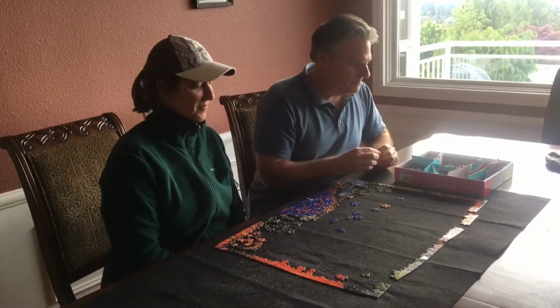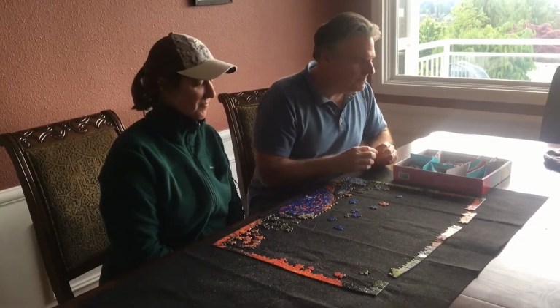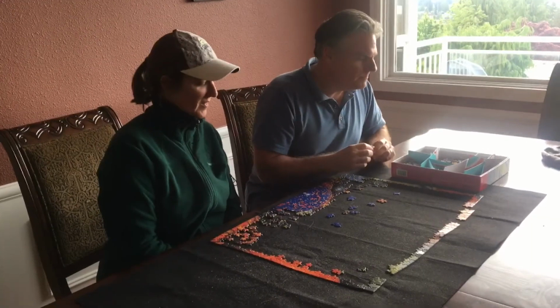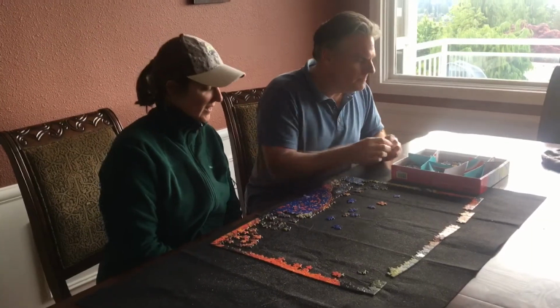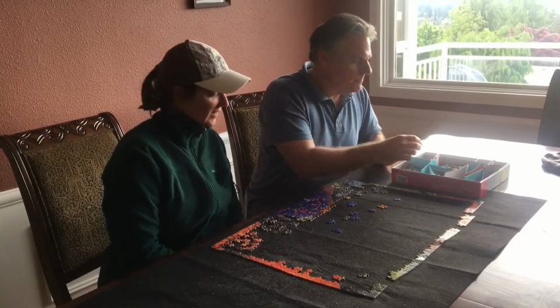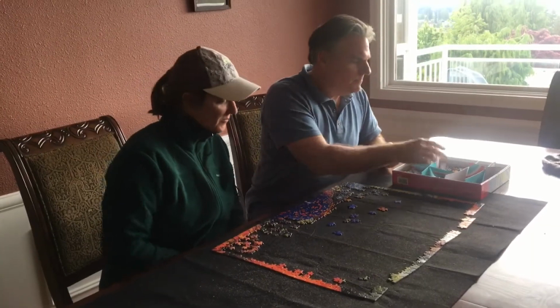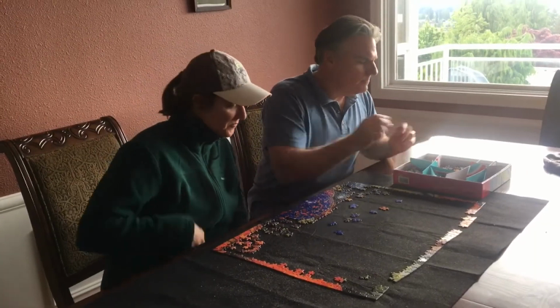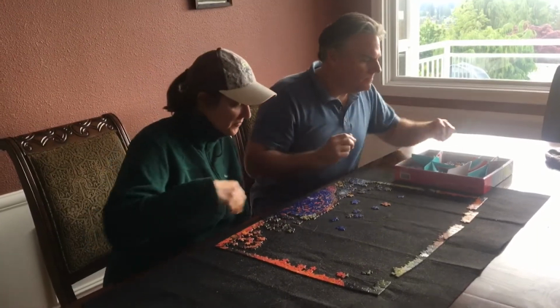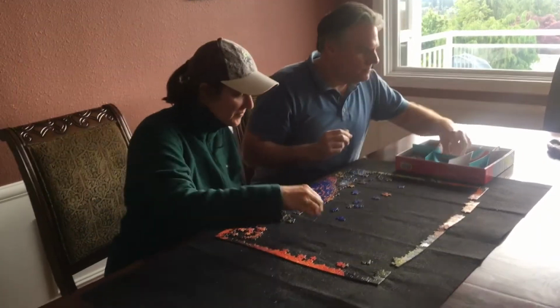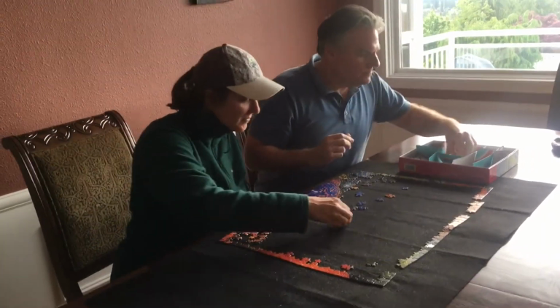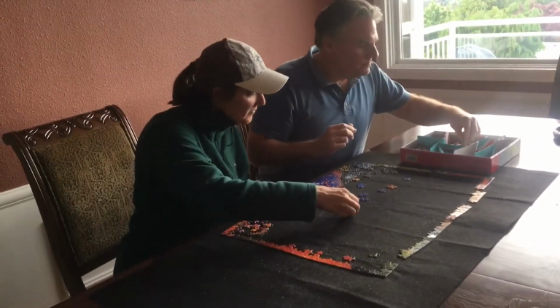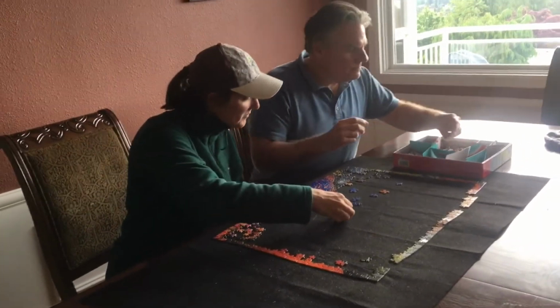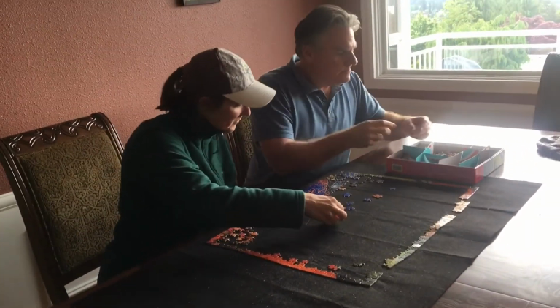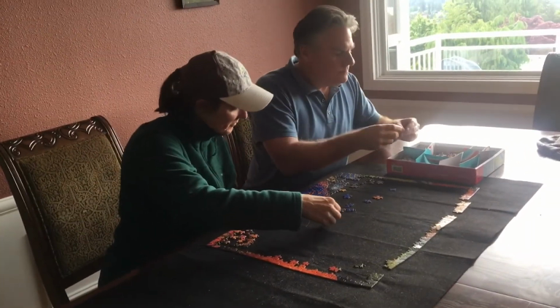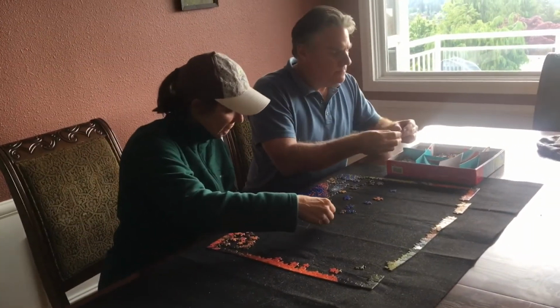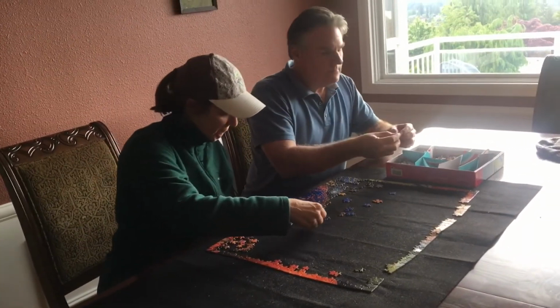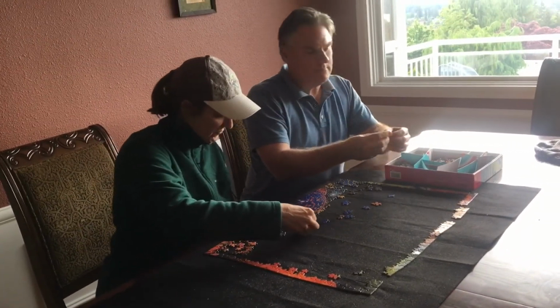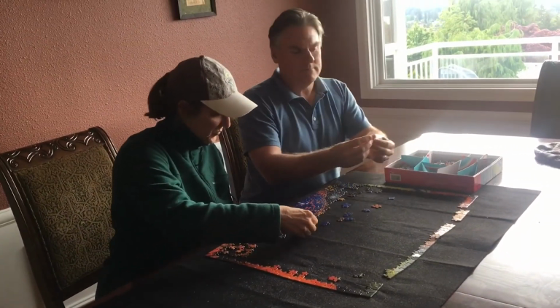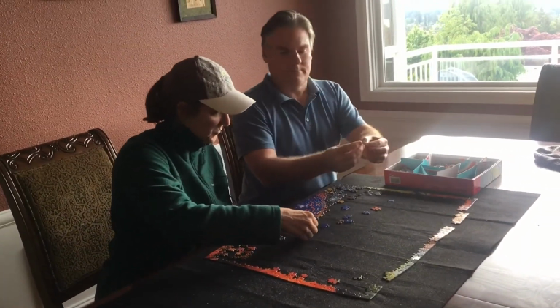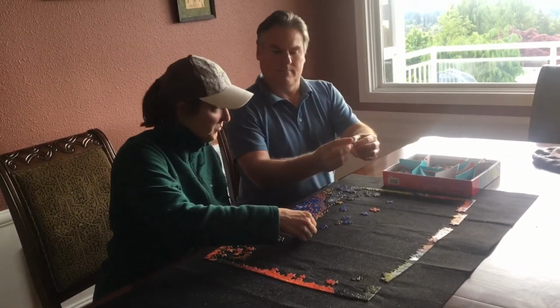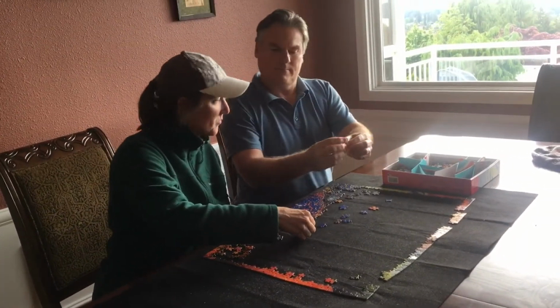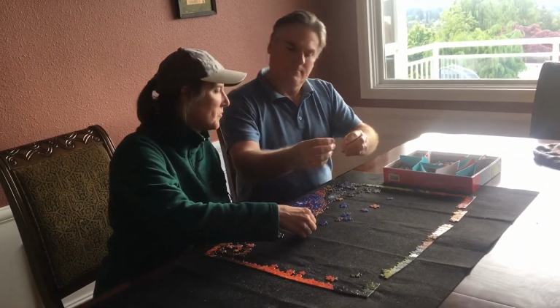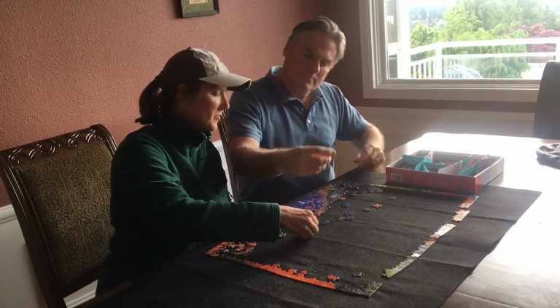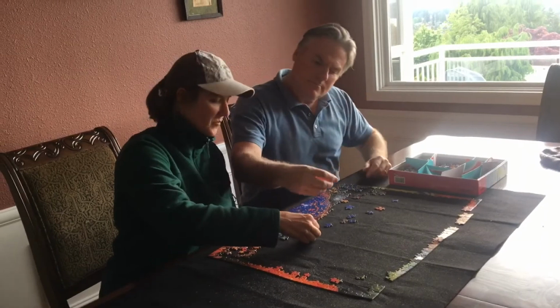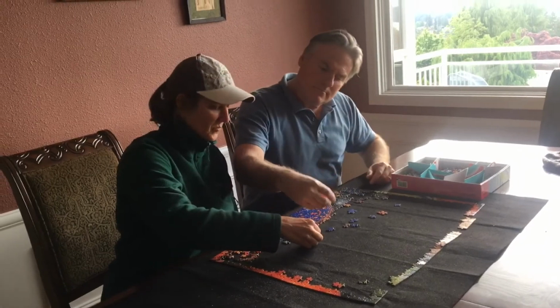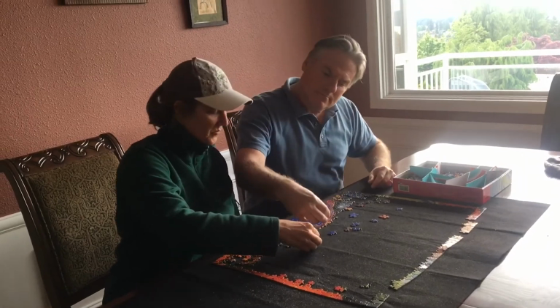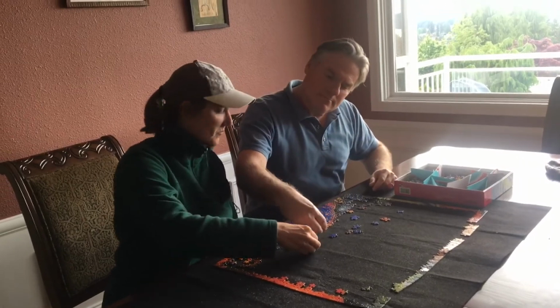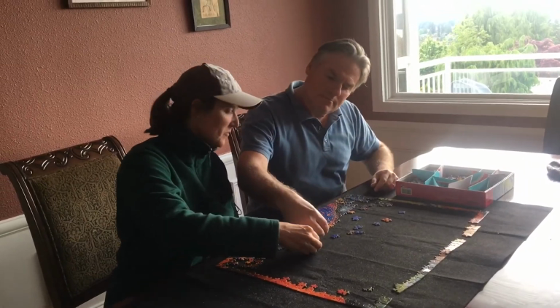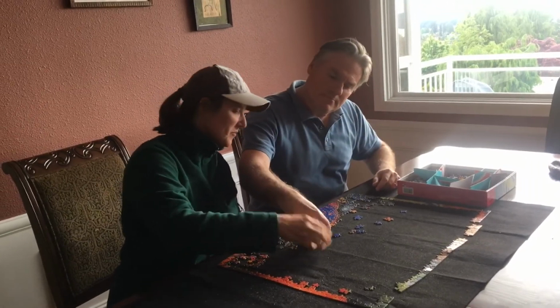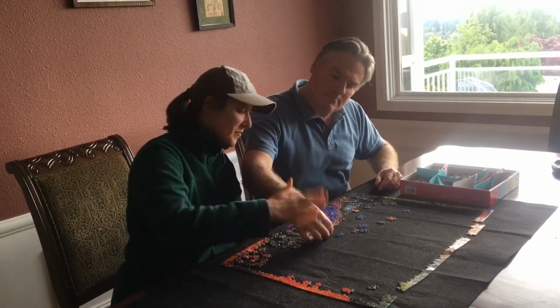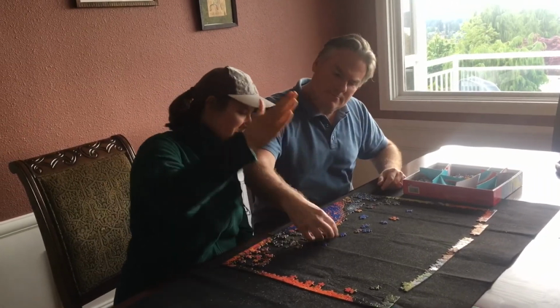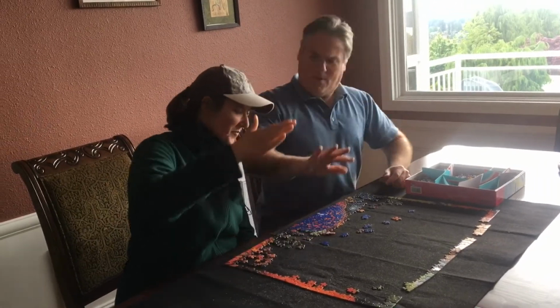Do something with family. Even if you feel that you're tired of family, nothing relieves stress like bonding and laughter.